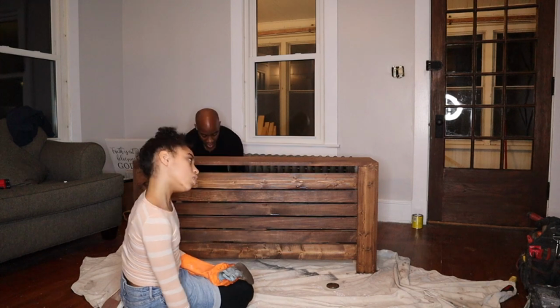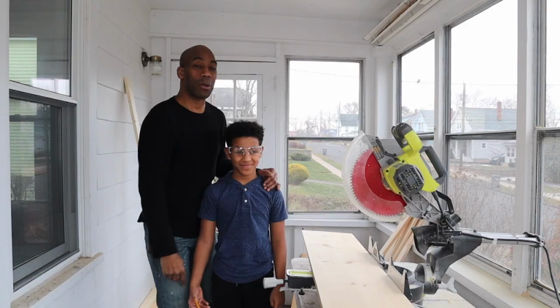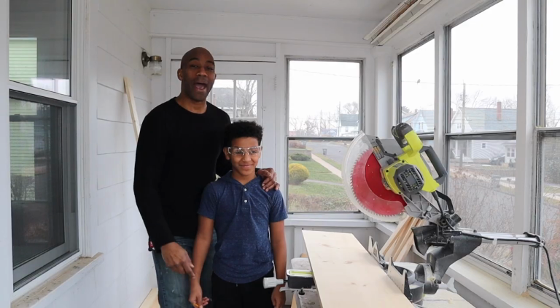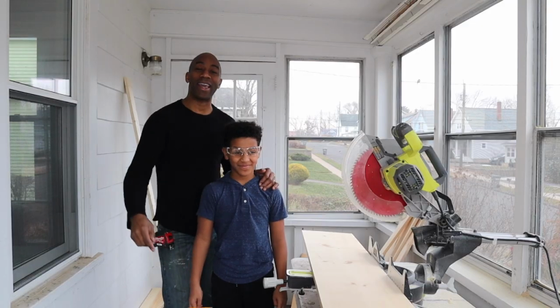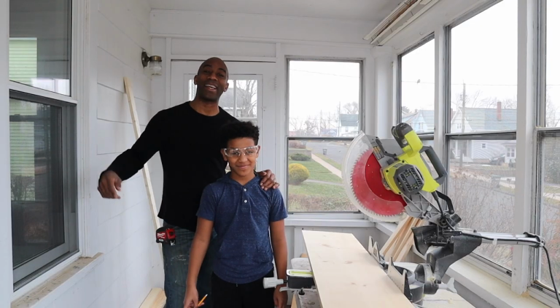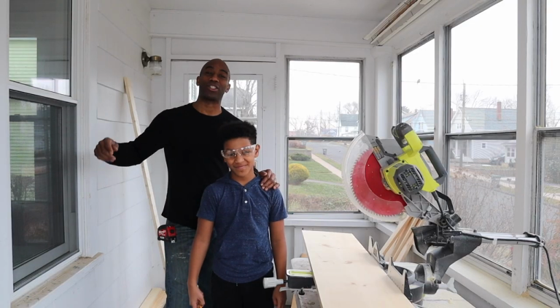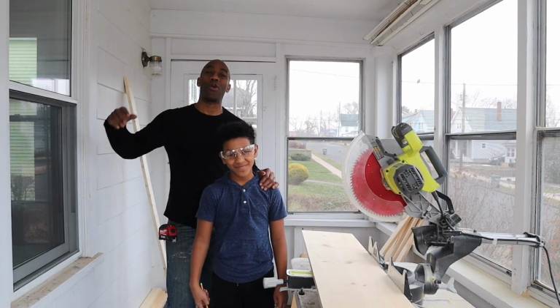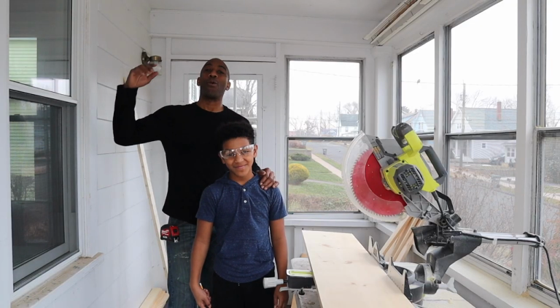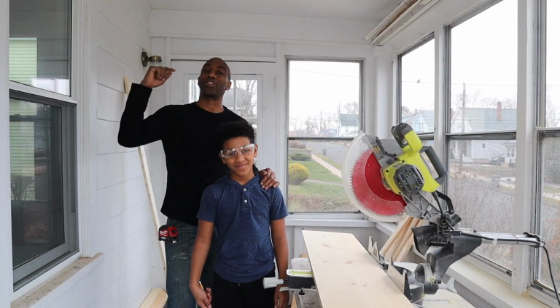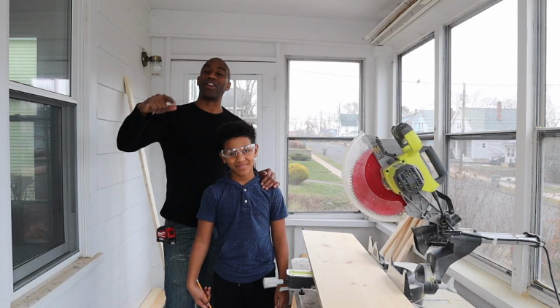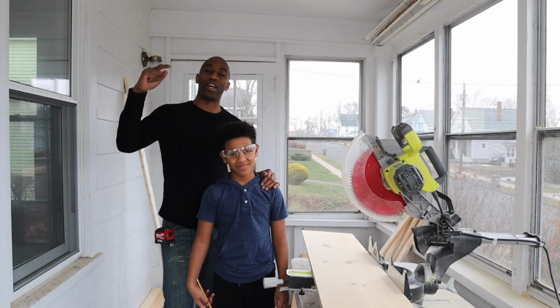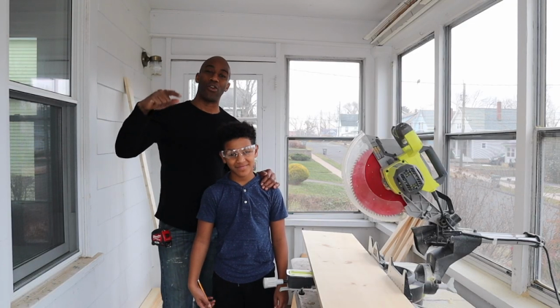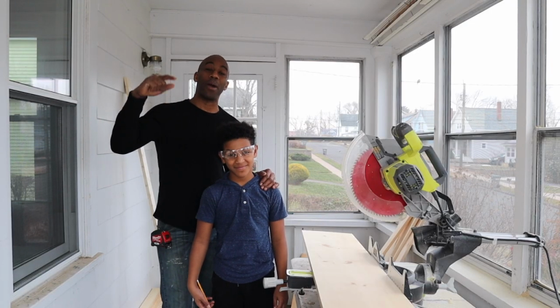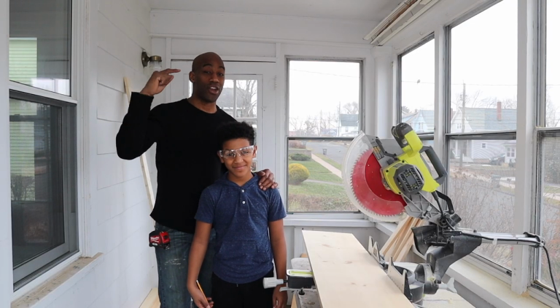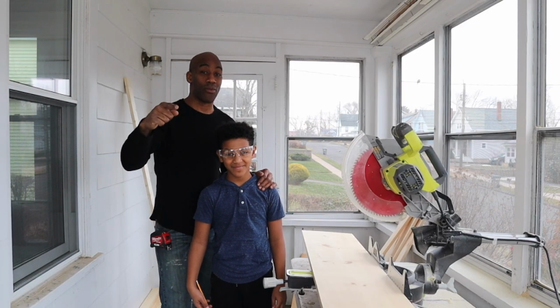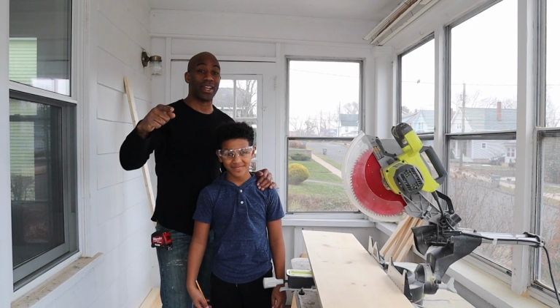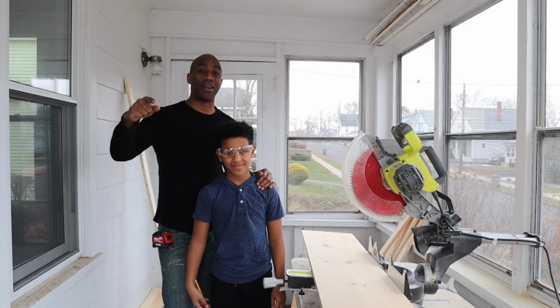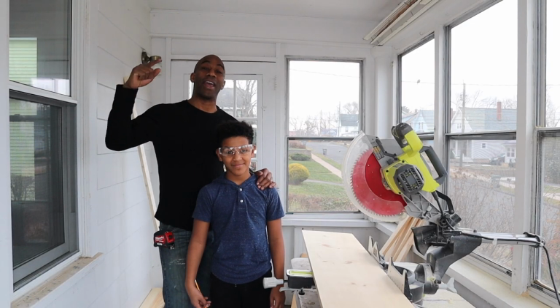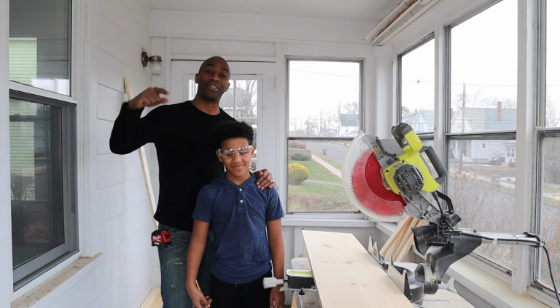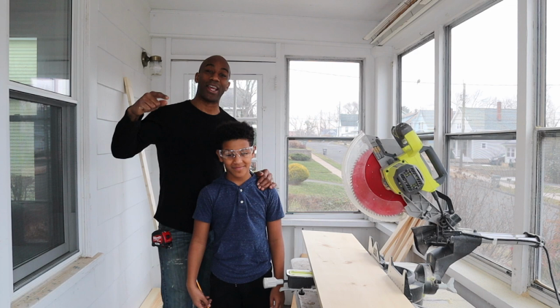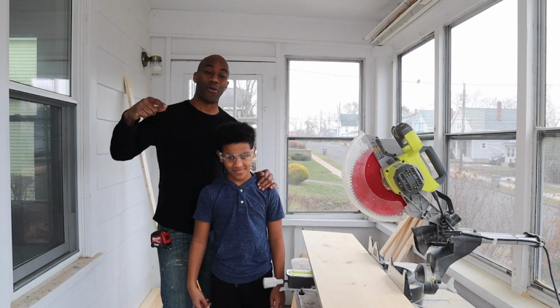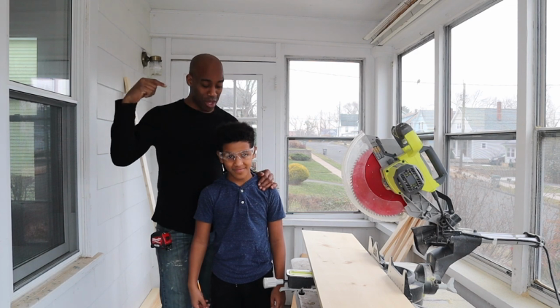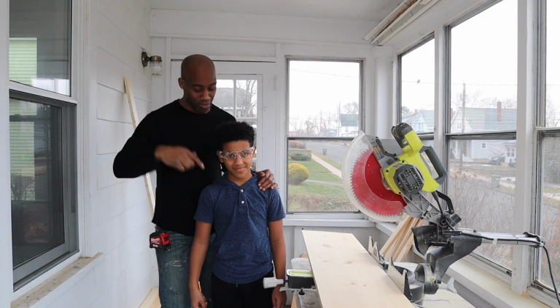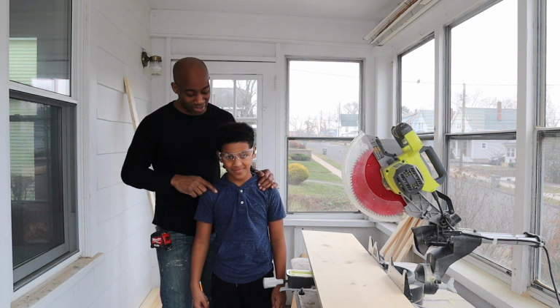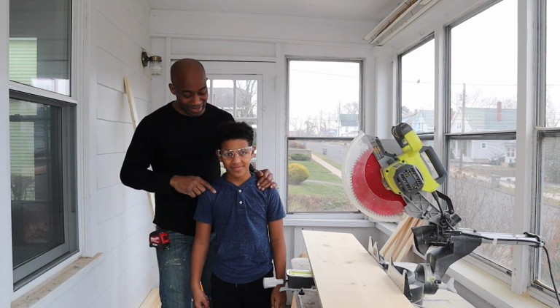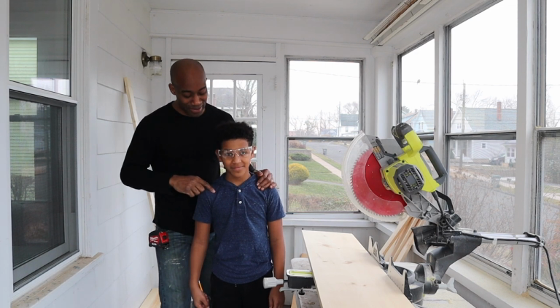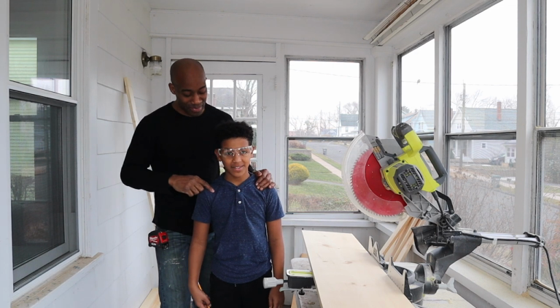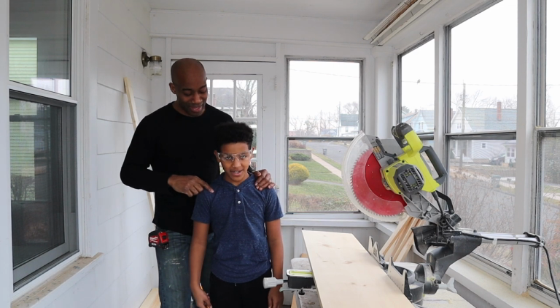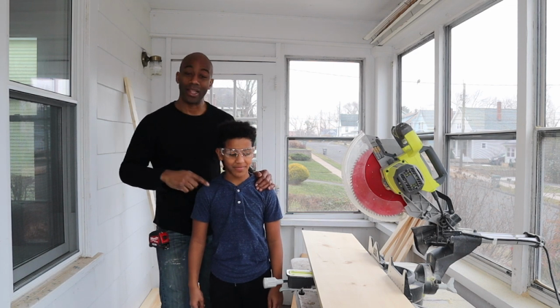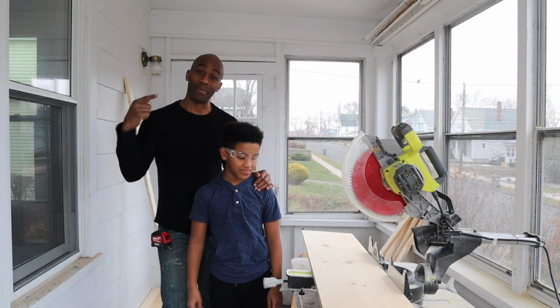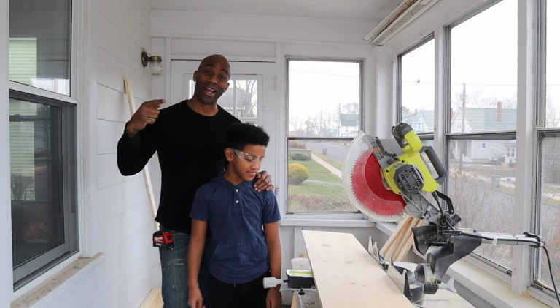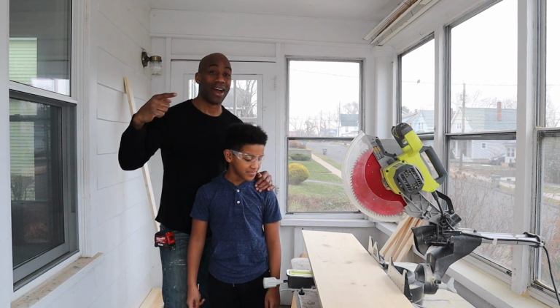We're back again, day two. We're starting another room — another radiator in the dining room. You ready, Justin? Yep. Let's make that cut.